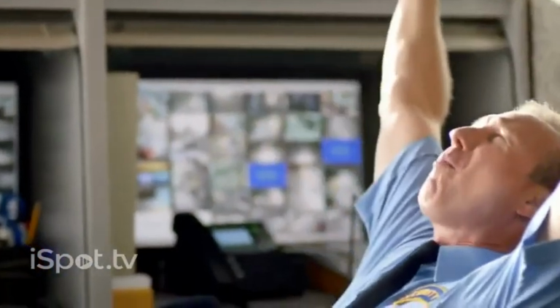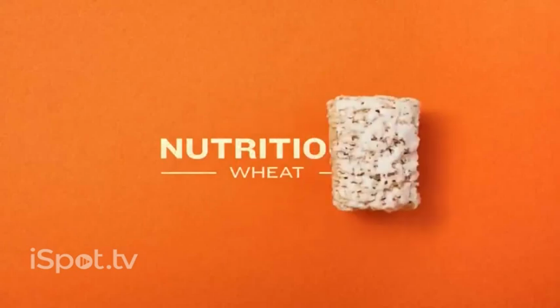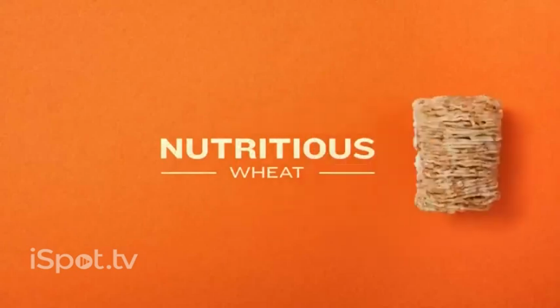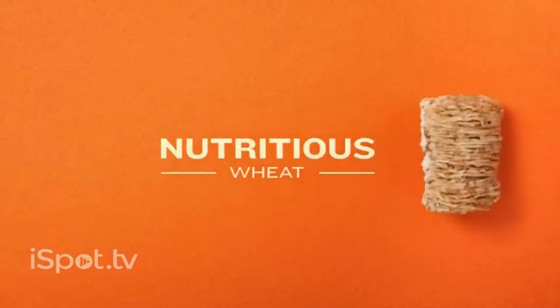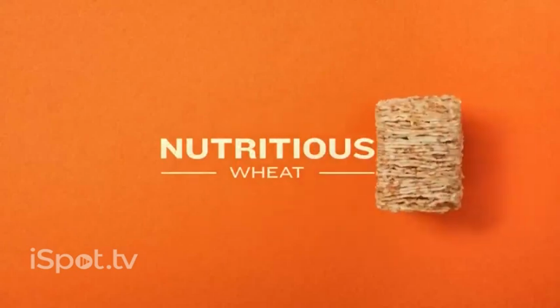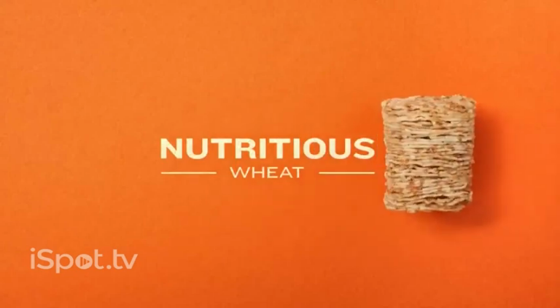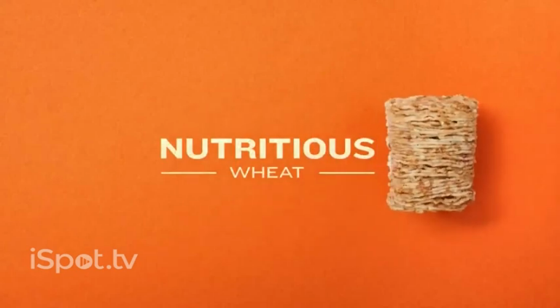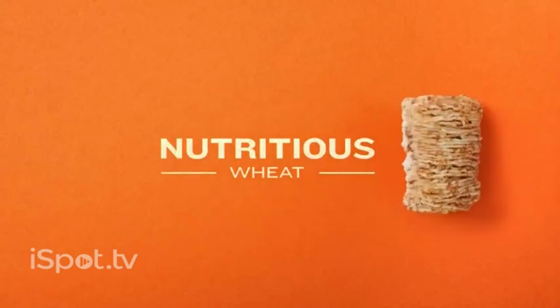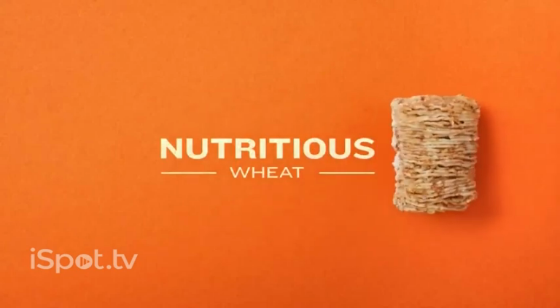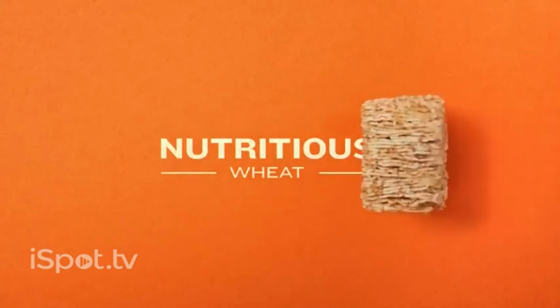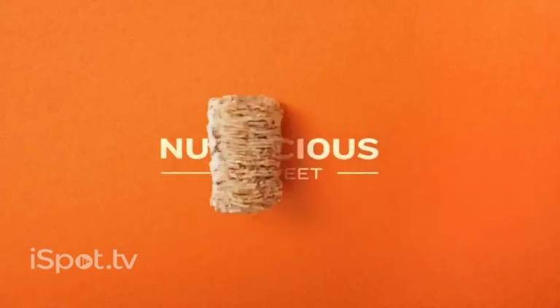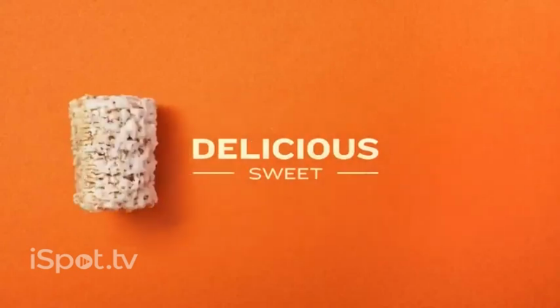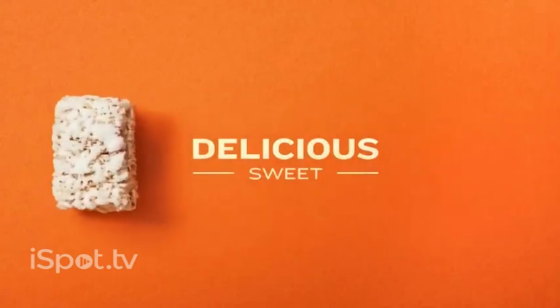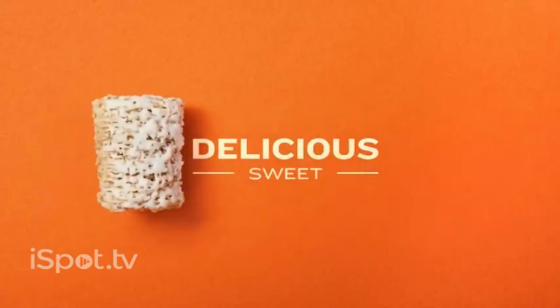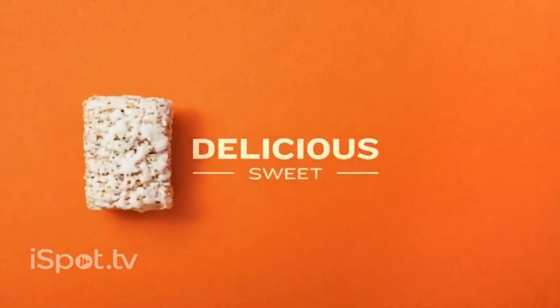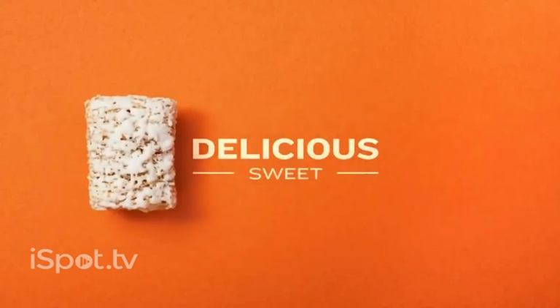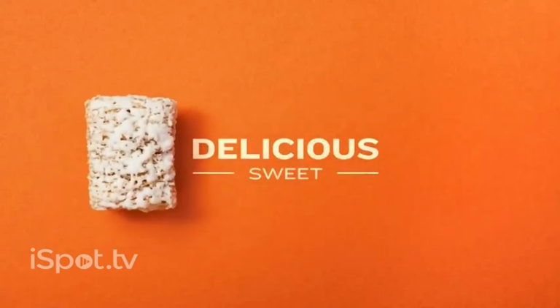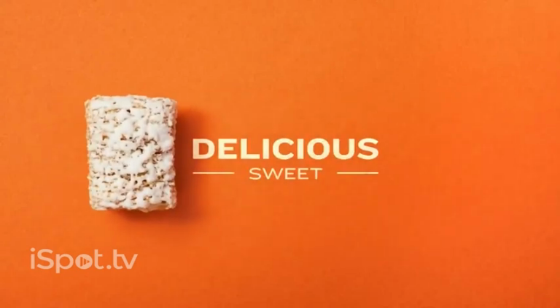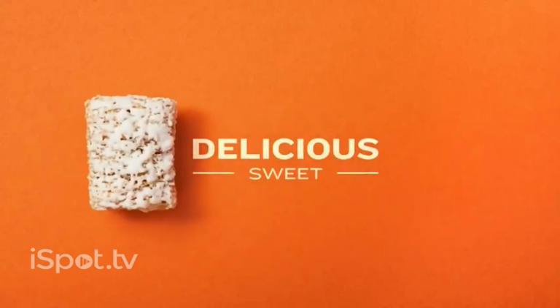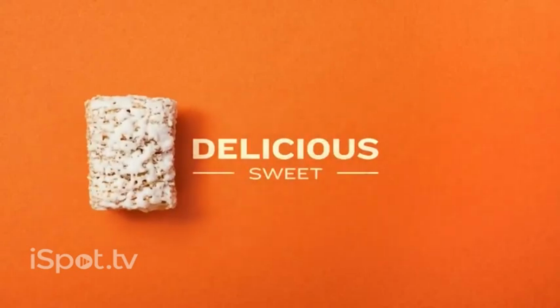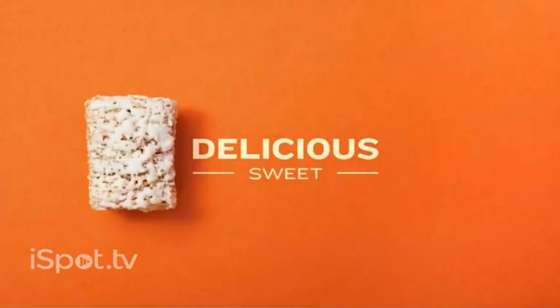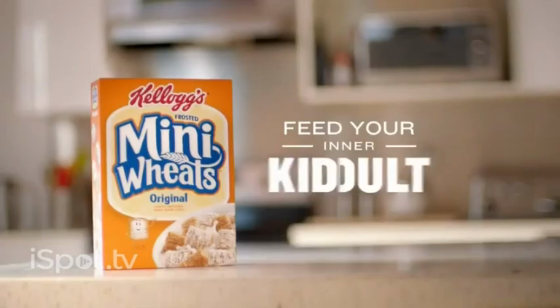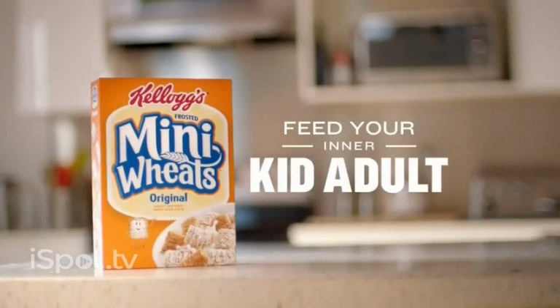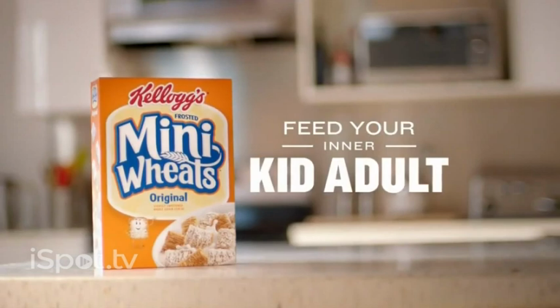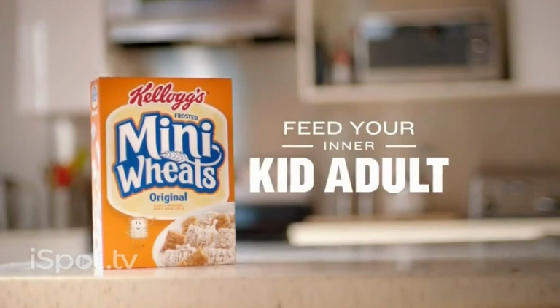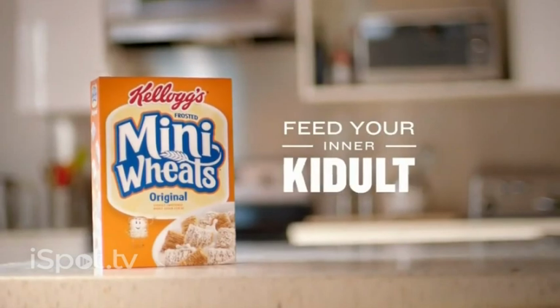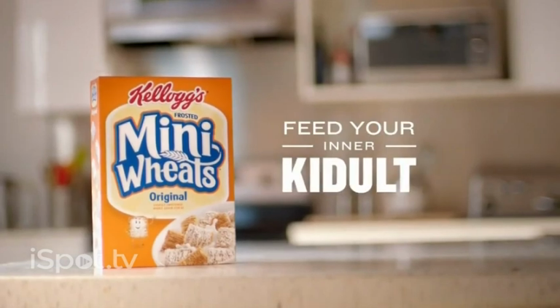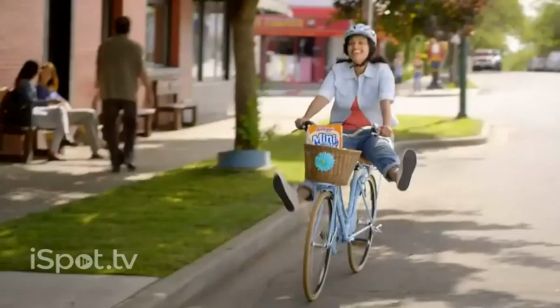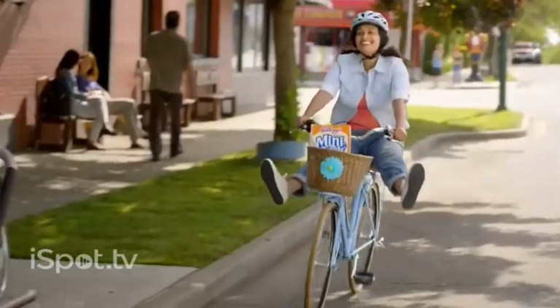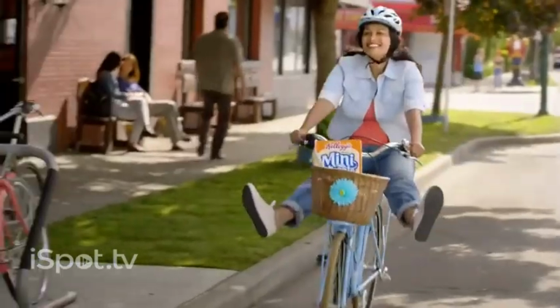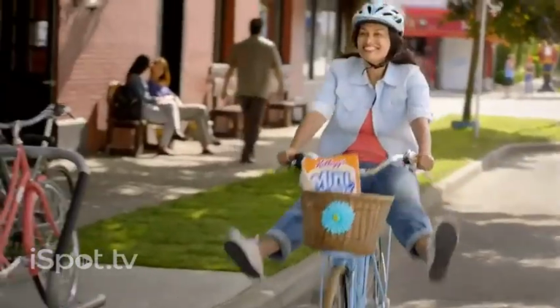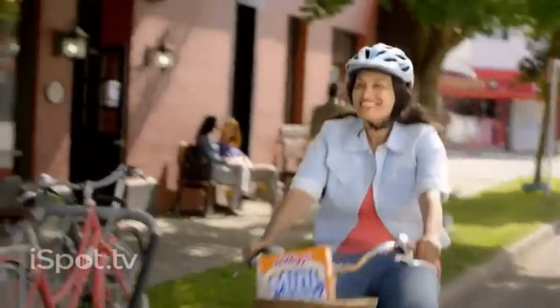Nutritious wheat for the adult you've grown into and delicious sweet for the kid you'll never outgrow. Feed your inner kidult with Frosted Mini Wheats.